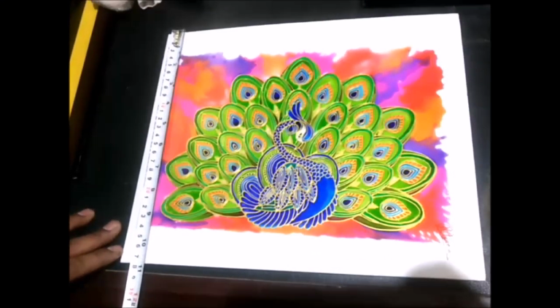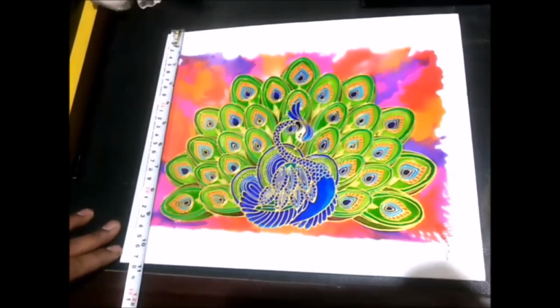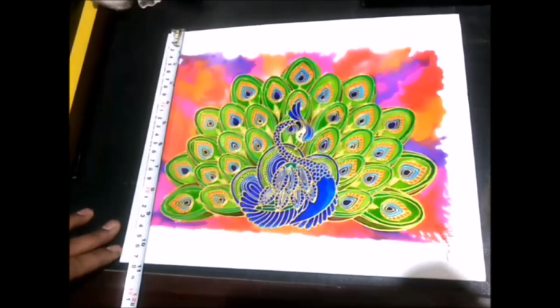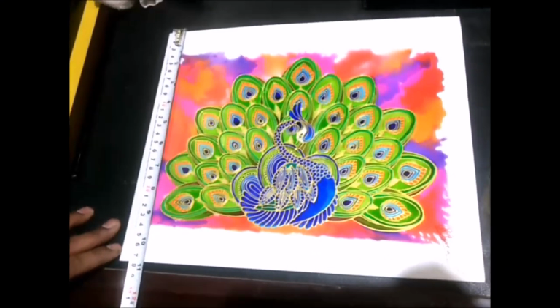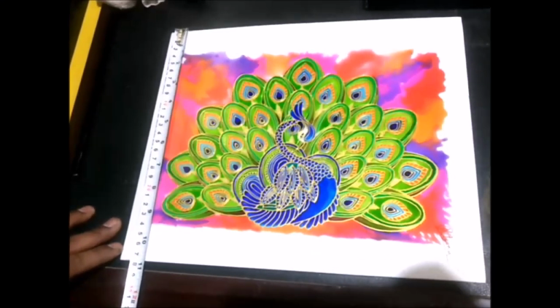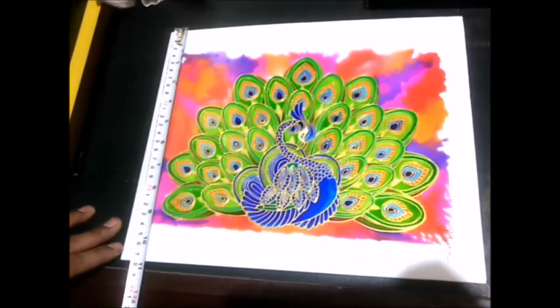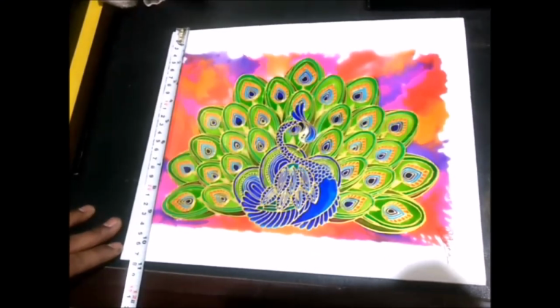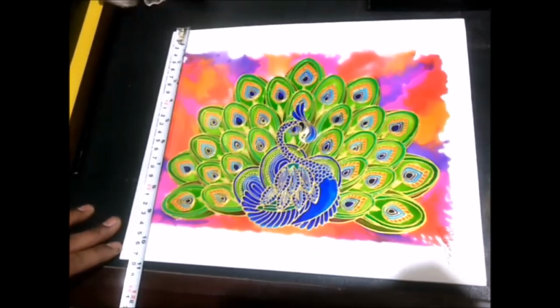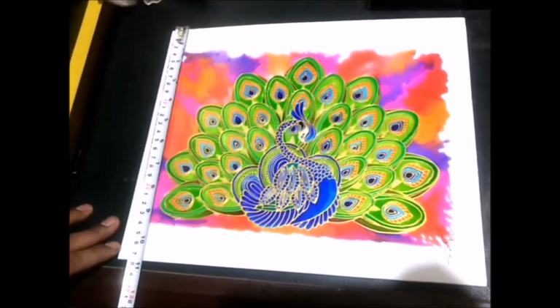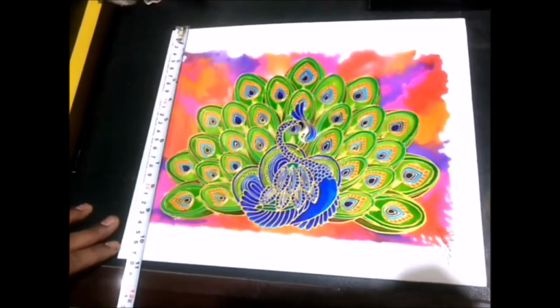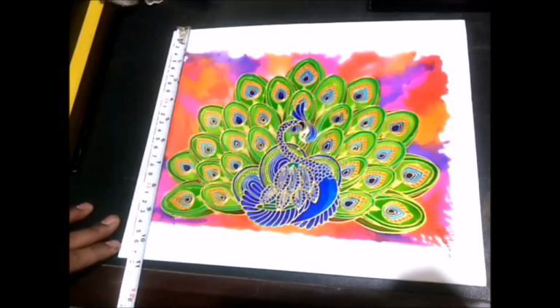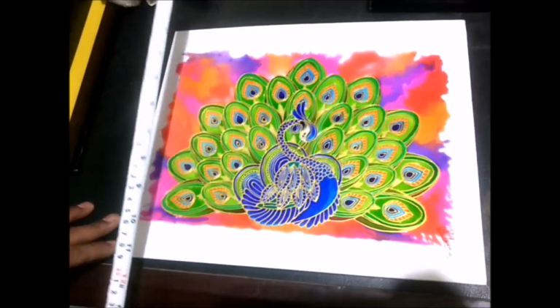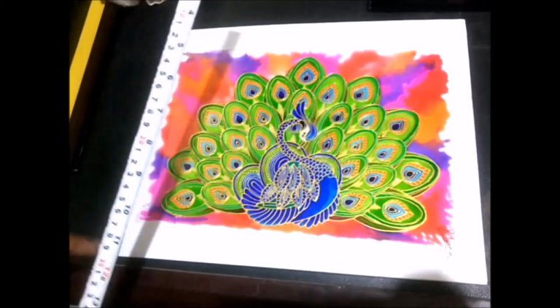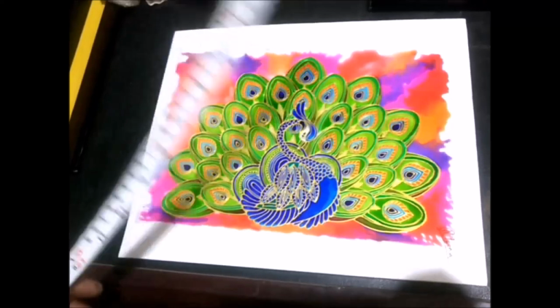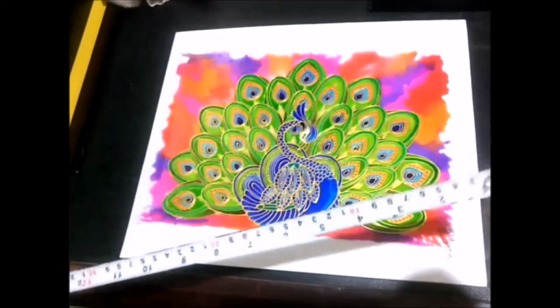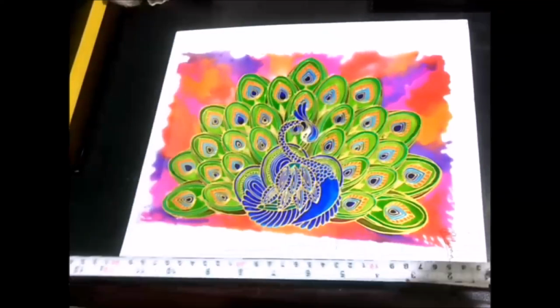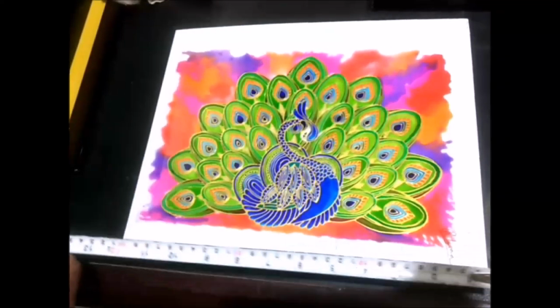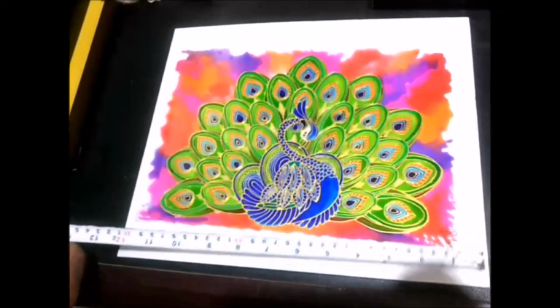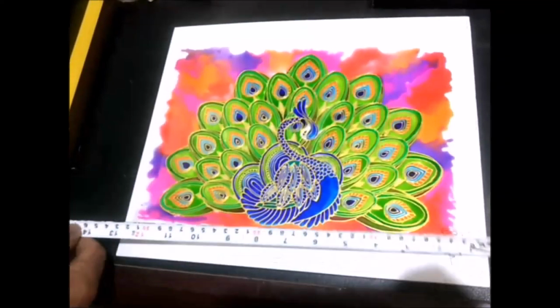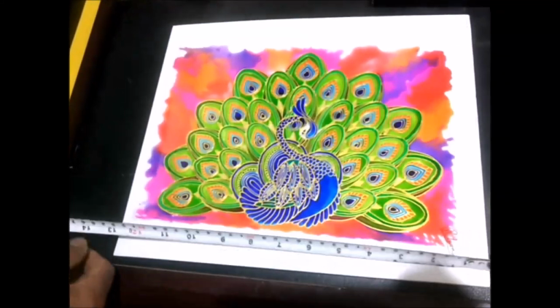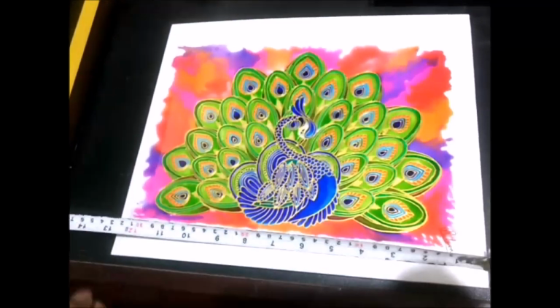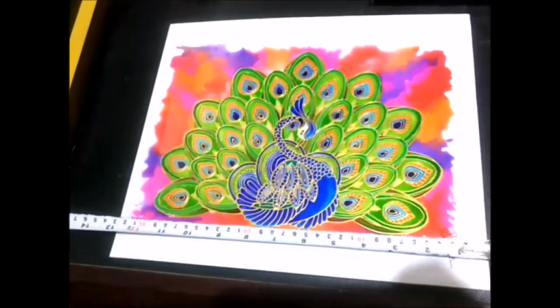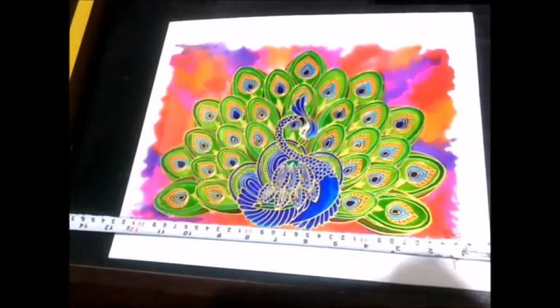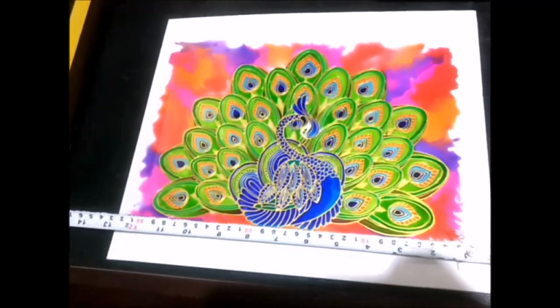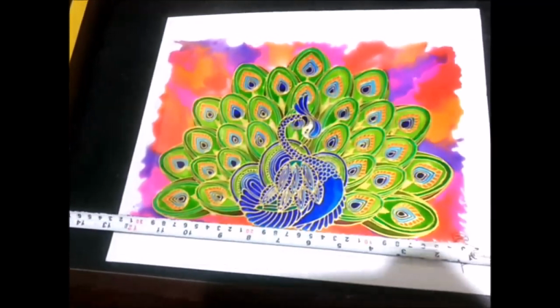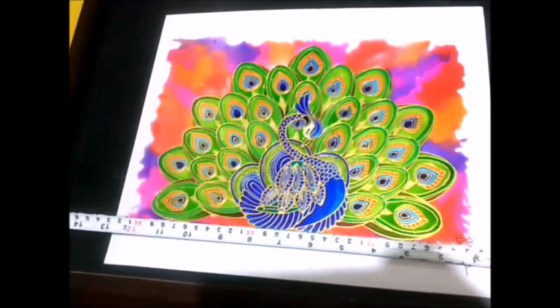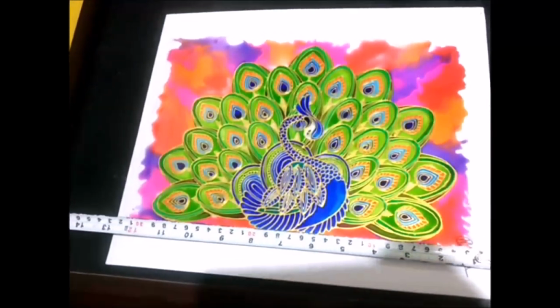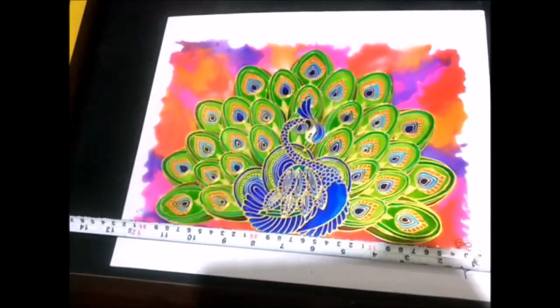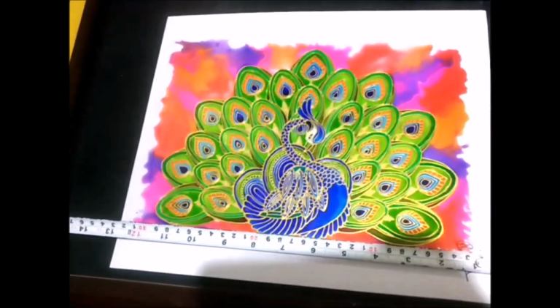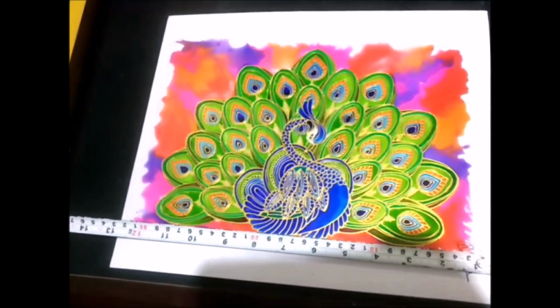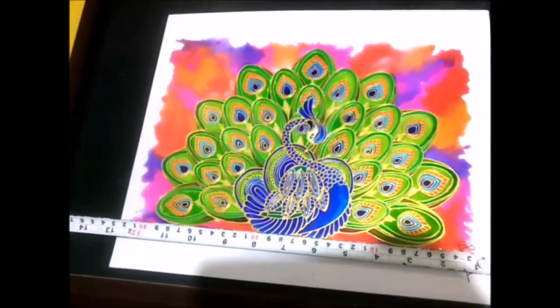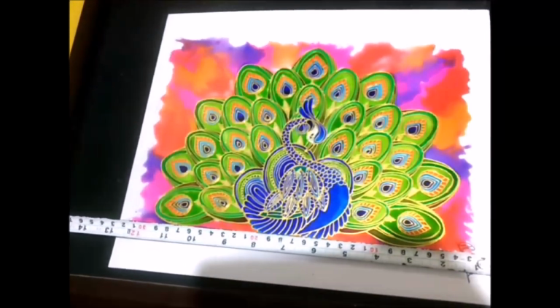So let's start the framing process. First of all, using a tape, we will measure our glass painting's length and breadth.